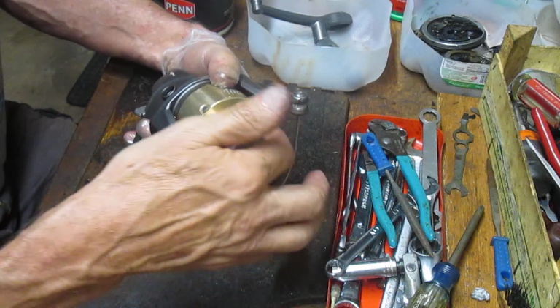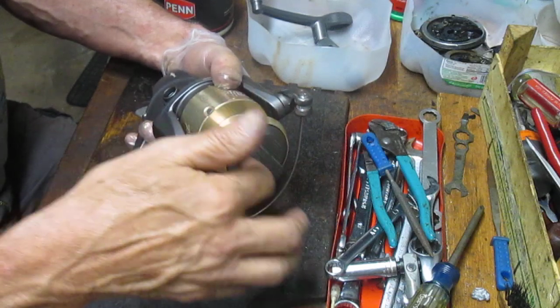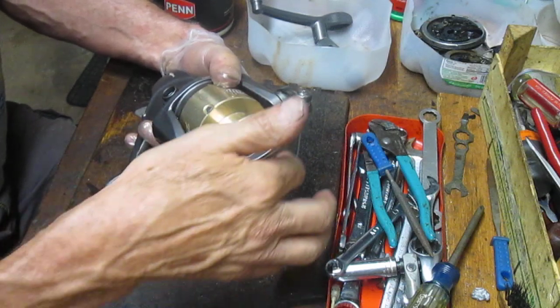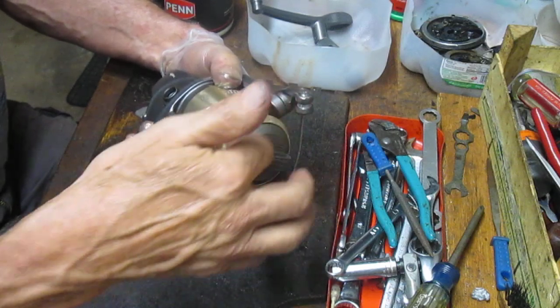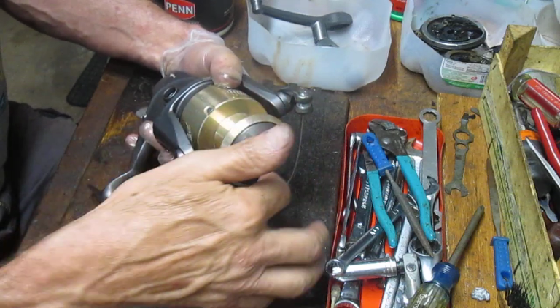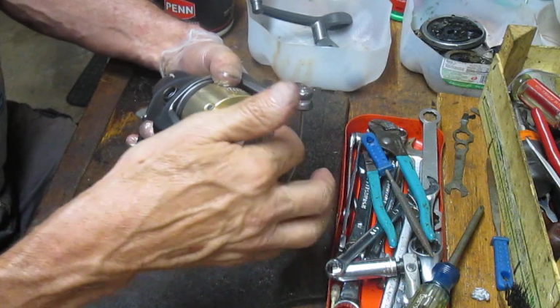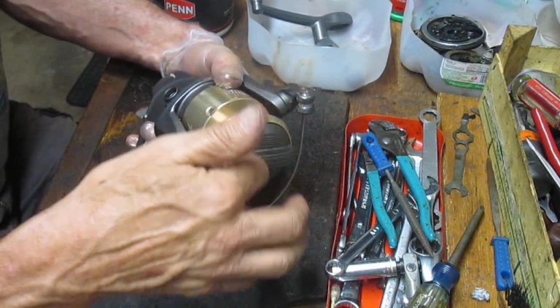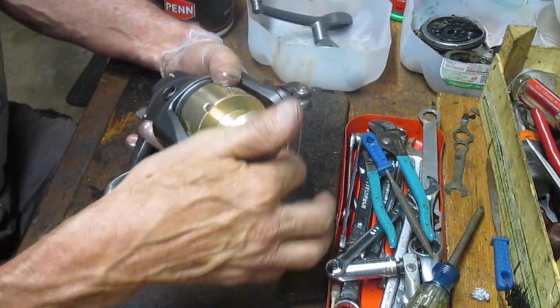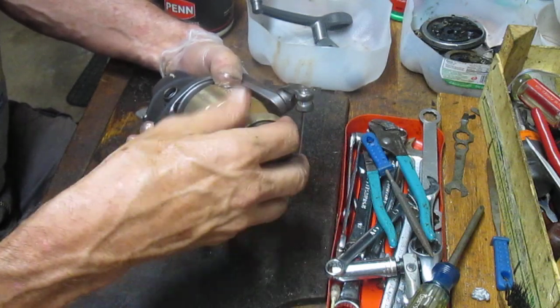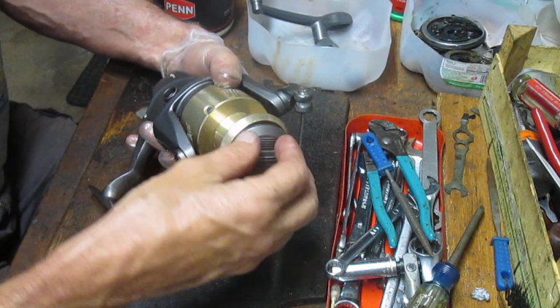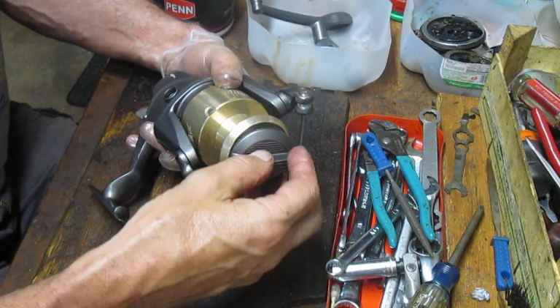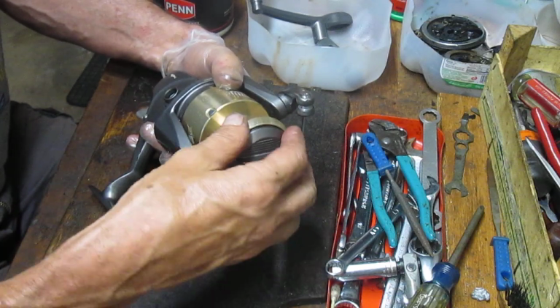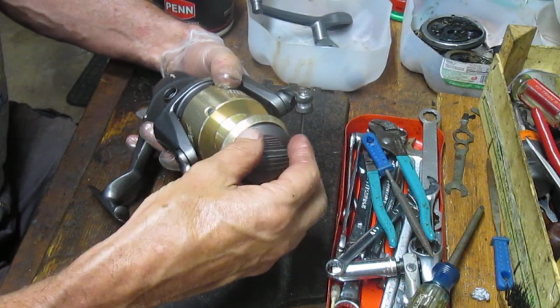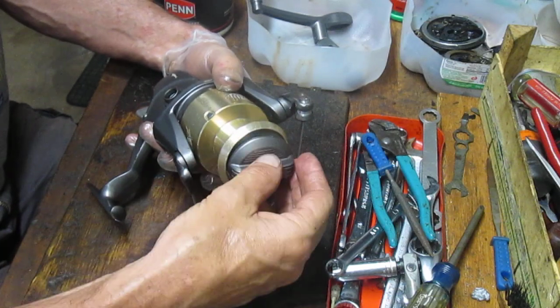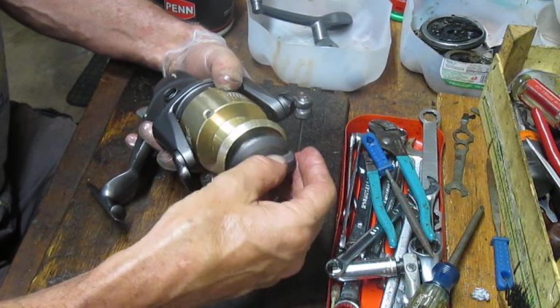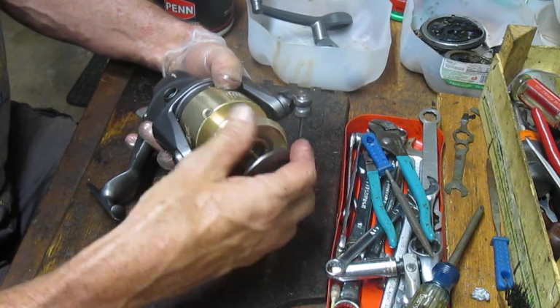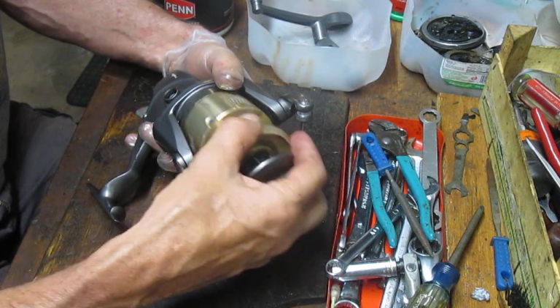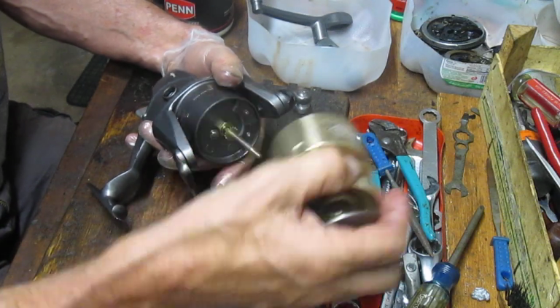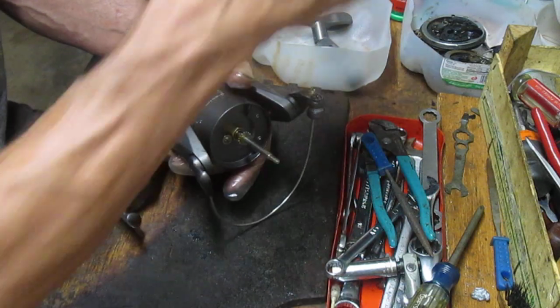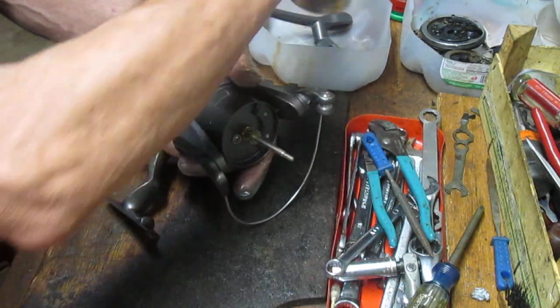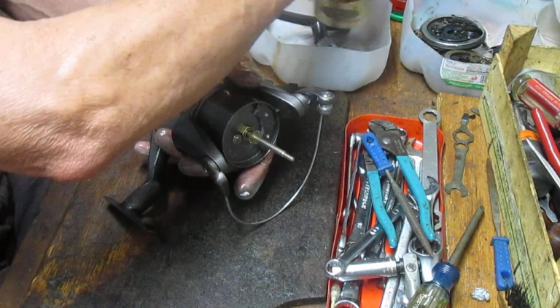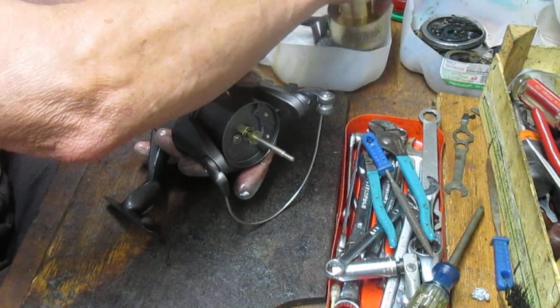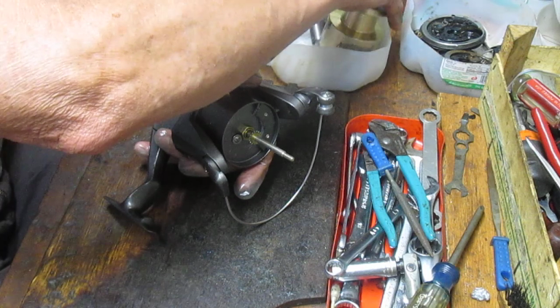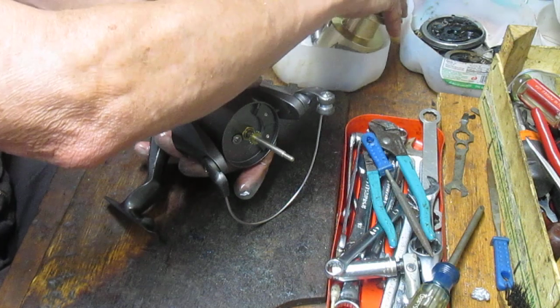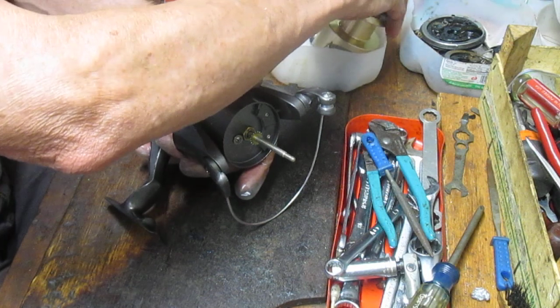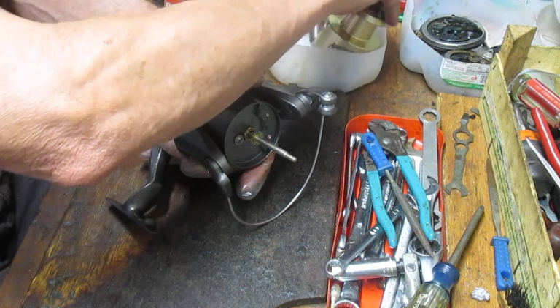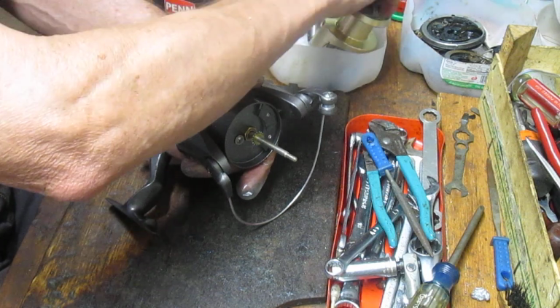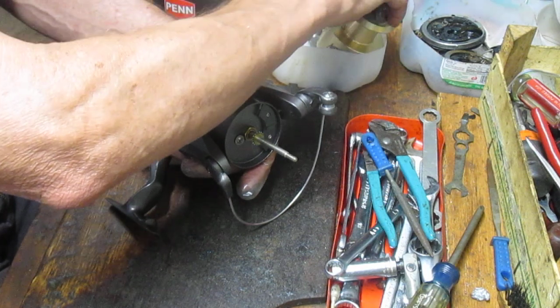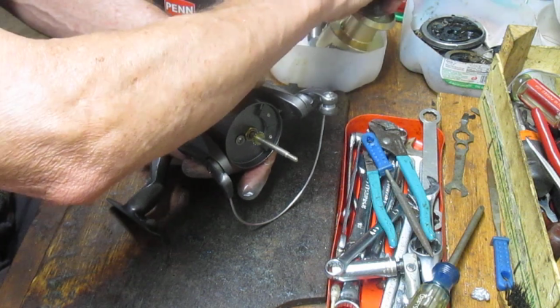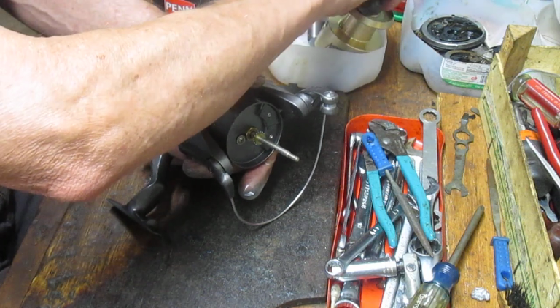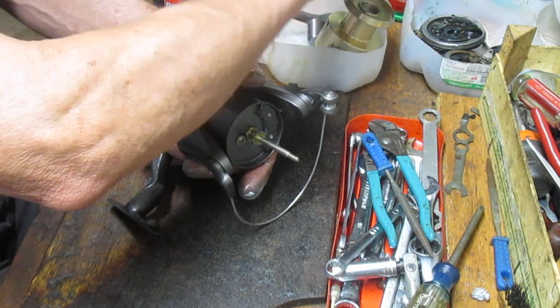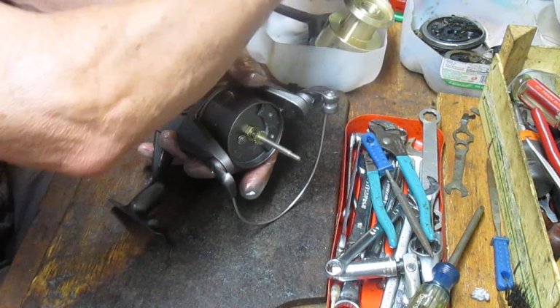You'll also notice that I like to wear a protective glove on my left hand — my non-working hand — to keep contaminants off.